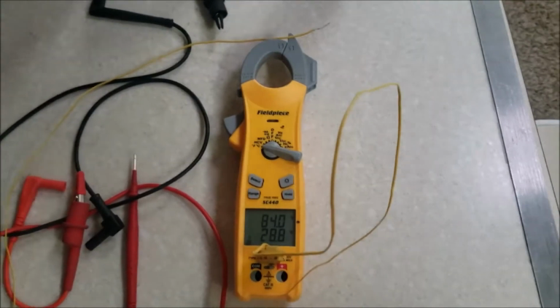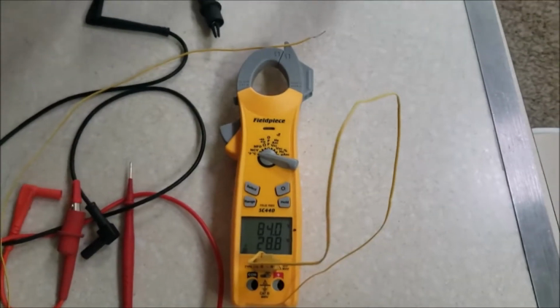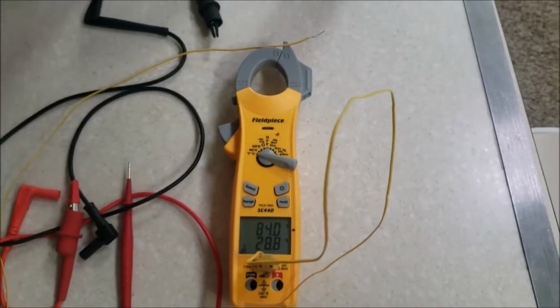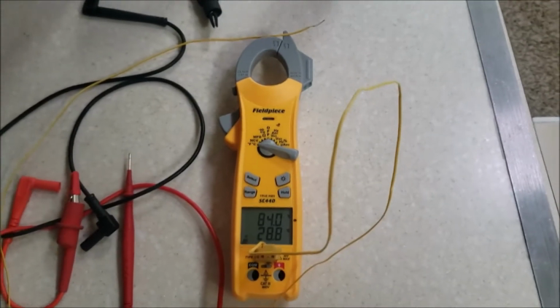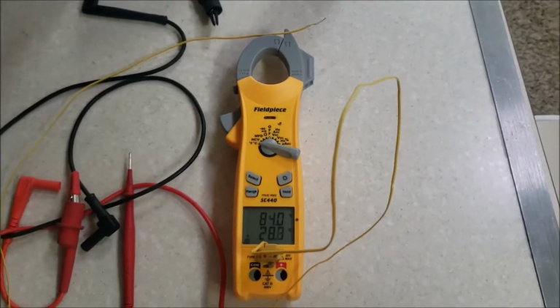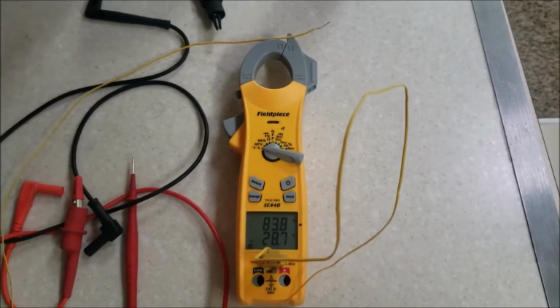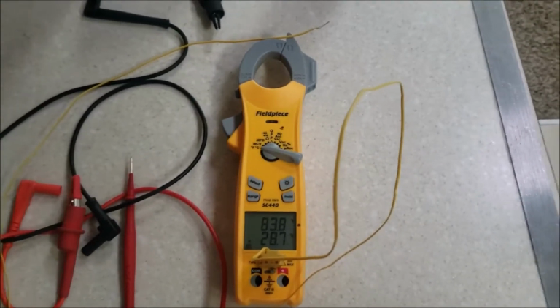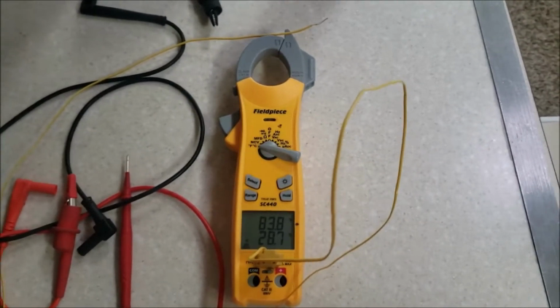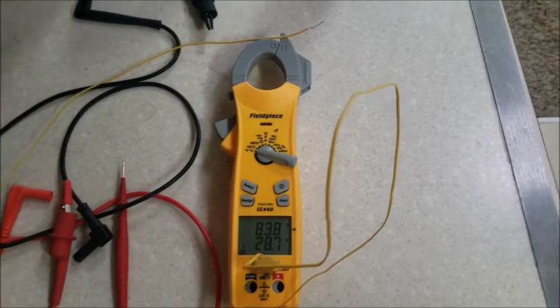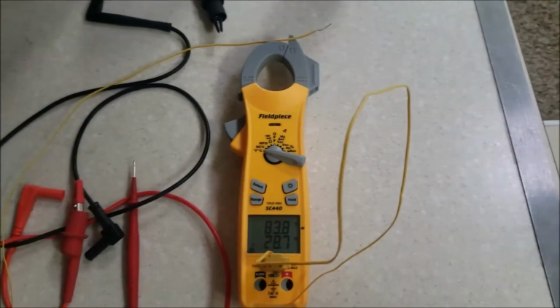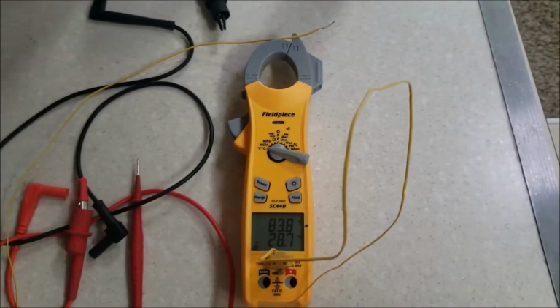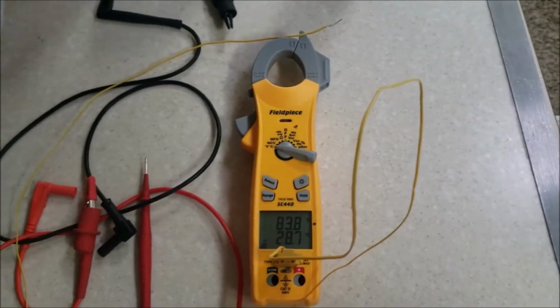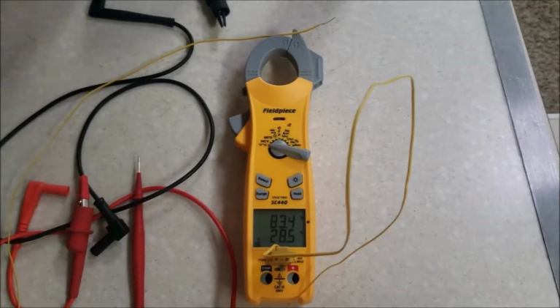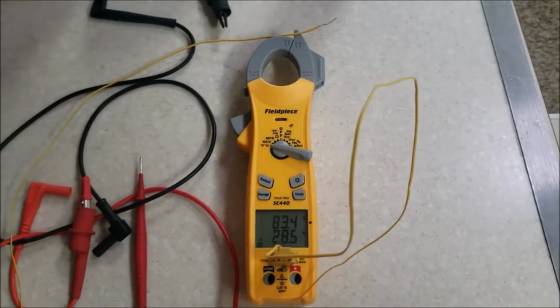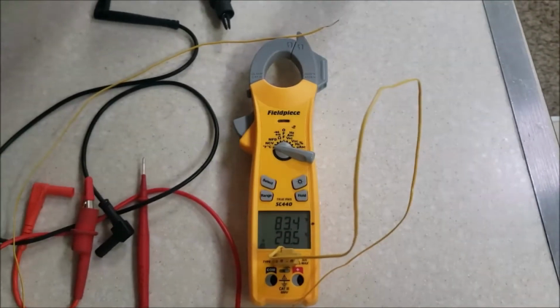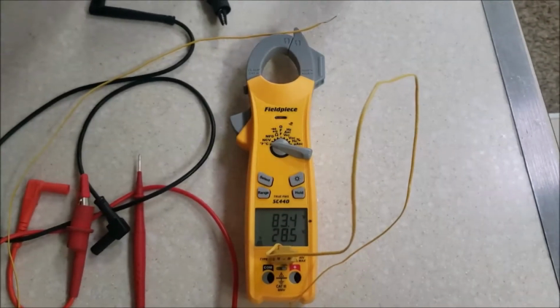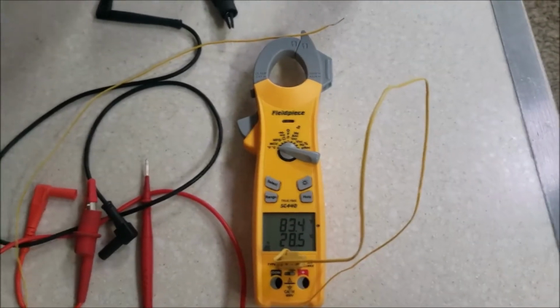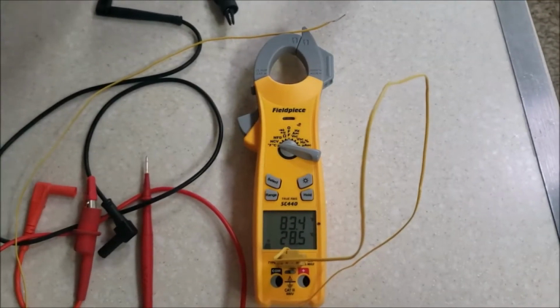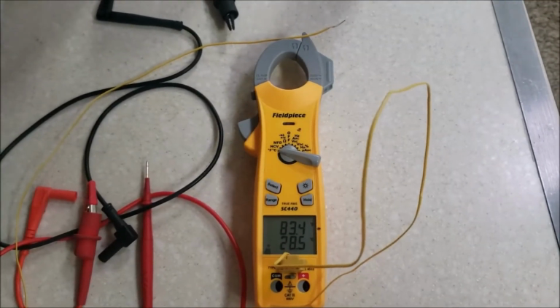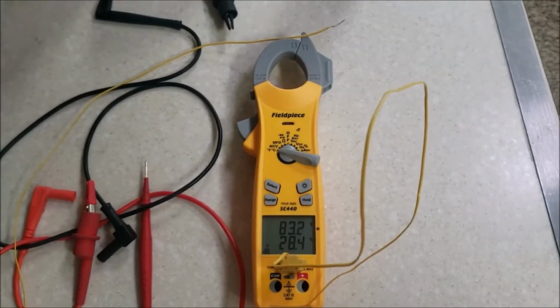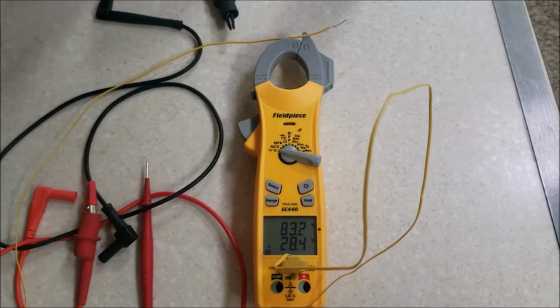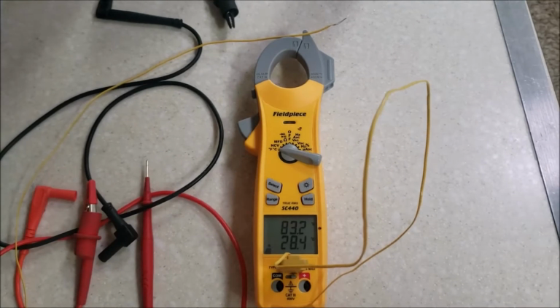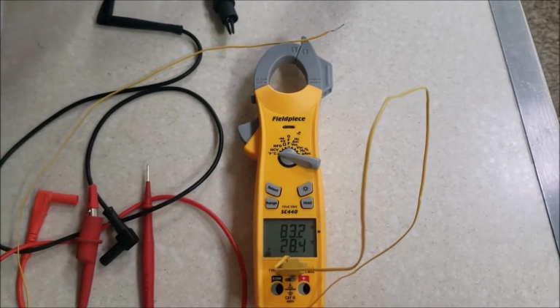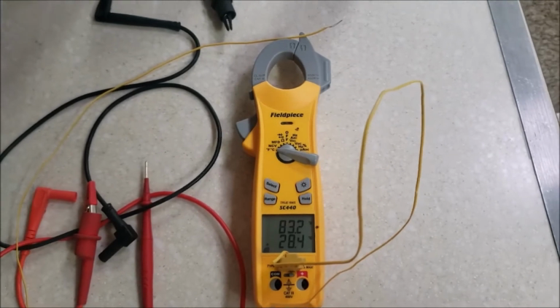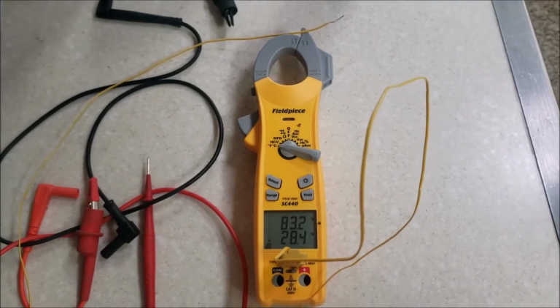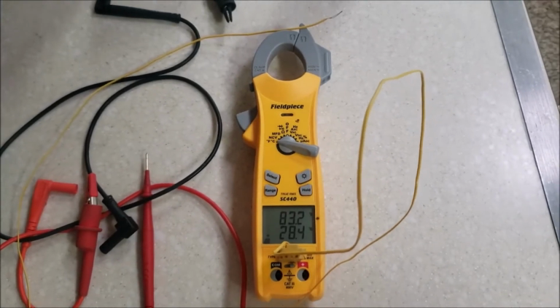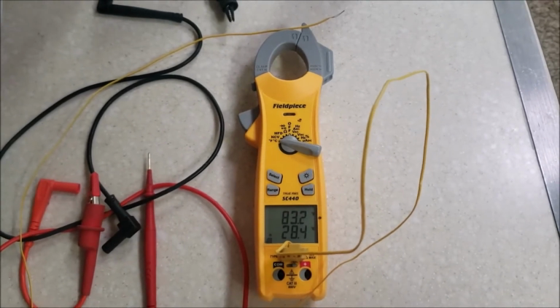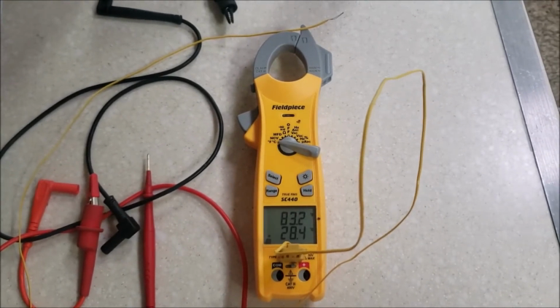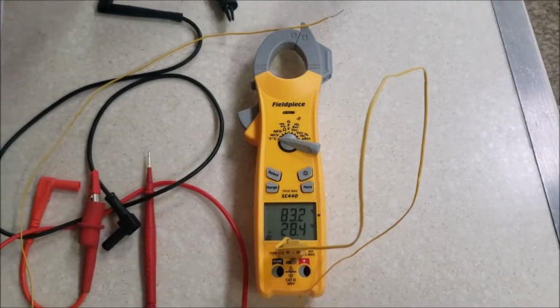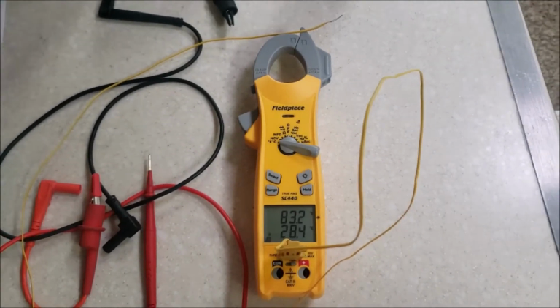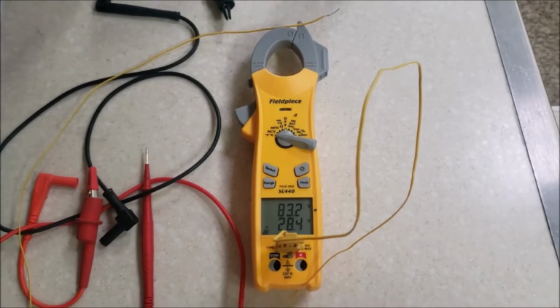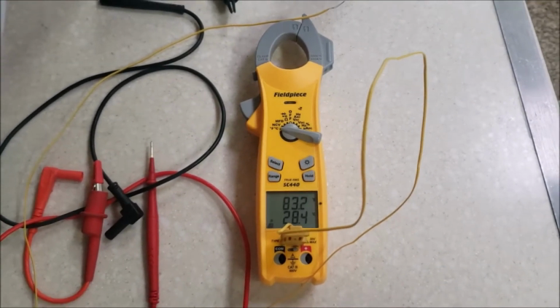Good morning. Quickie video sort of. I'm going to do a test on my air conditioner to actually measure its performance.